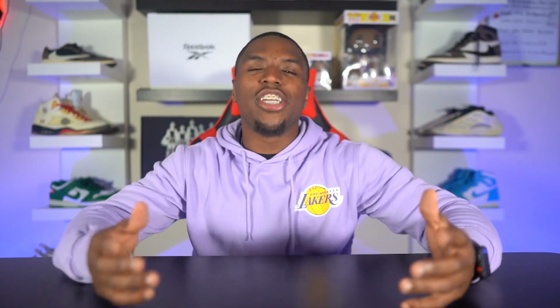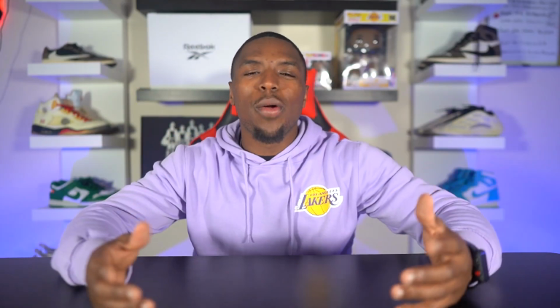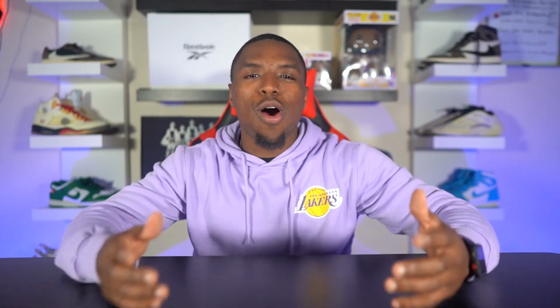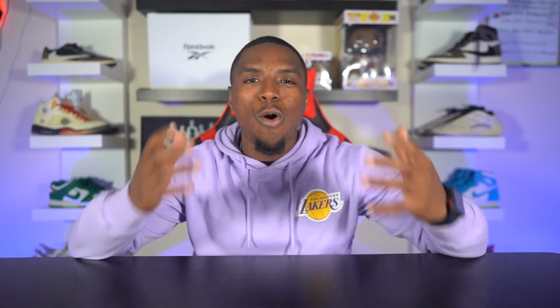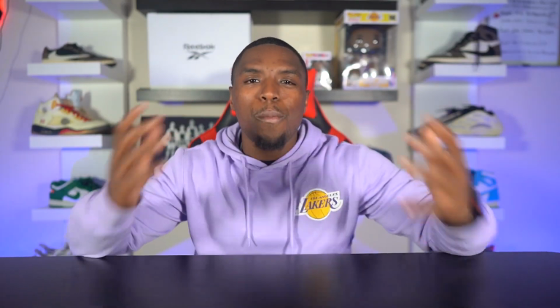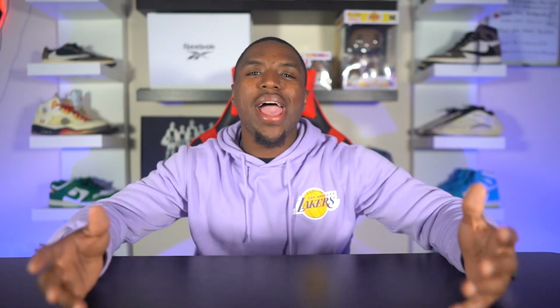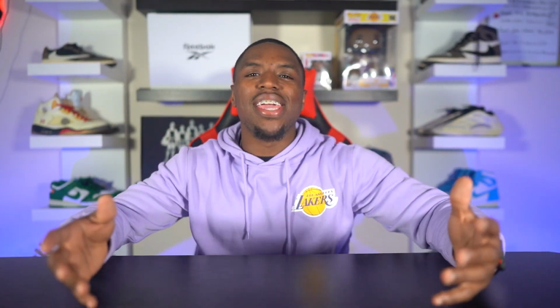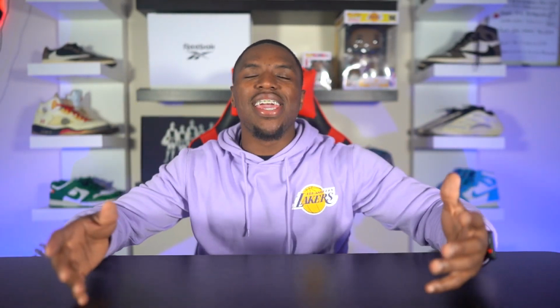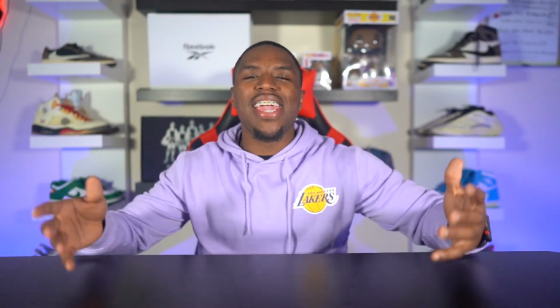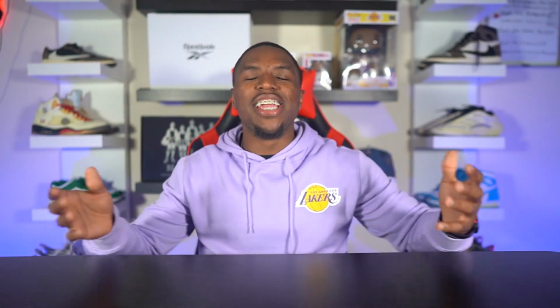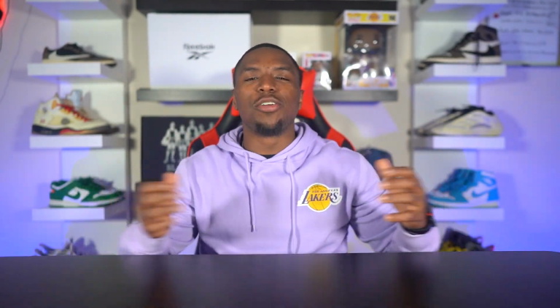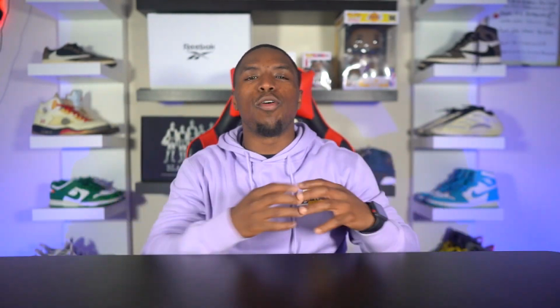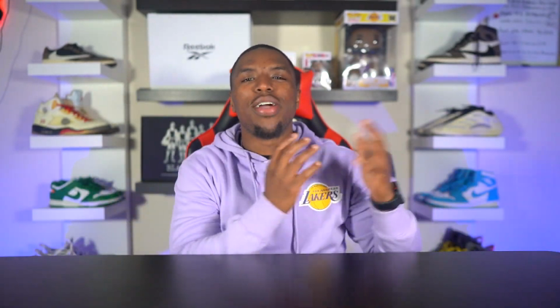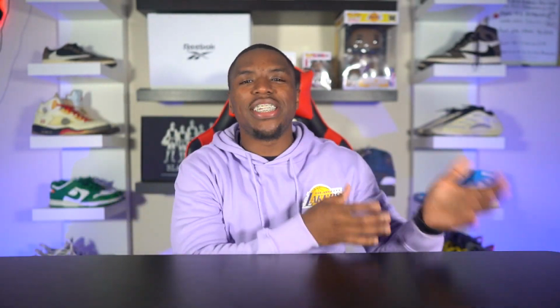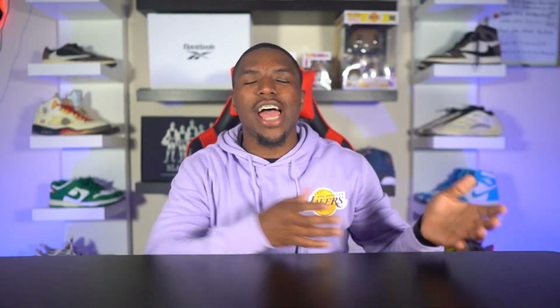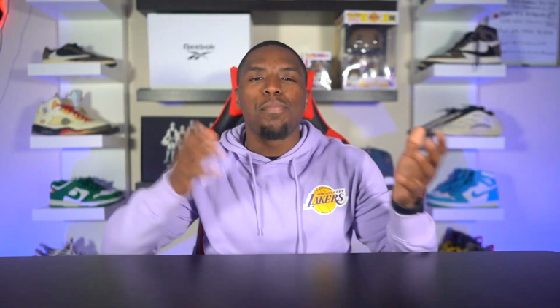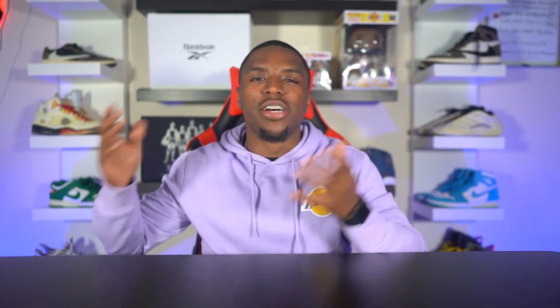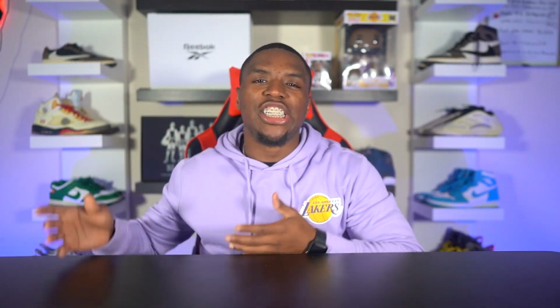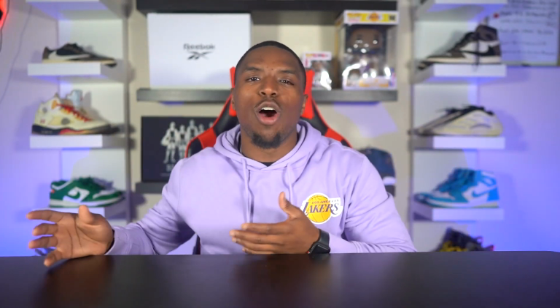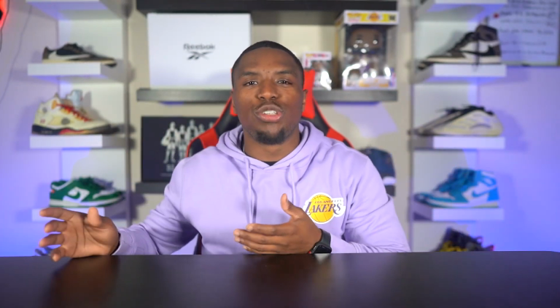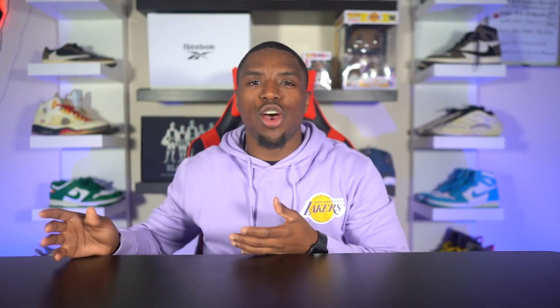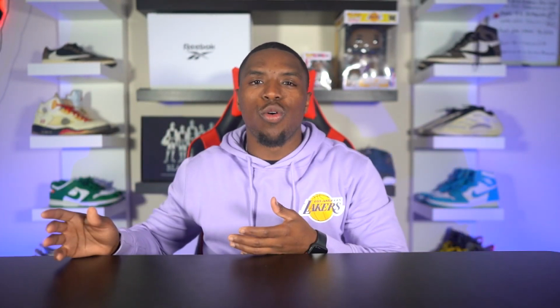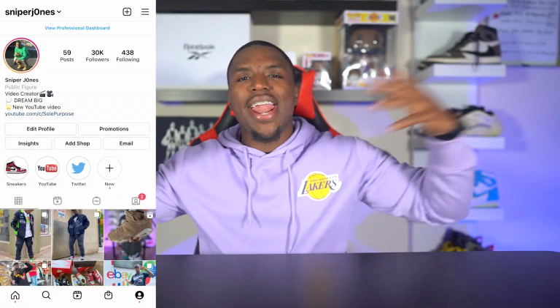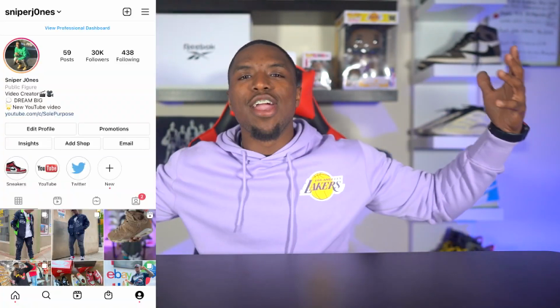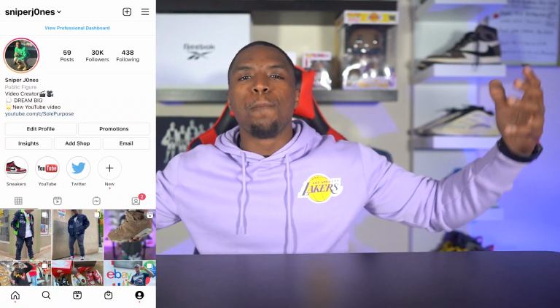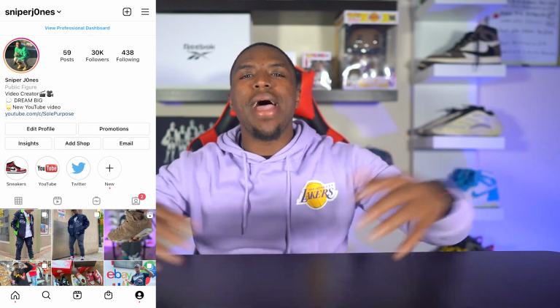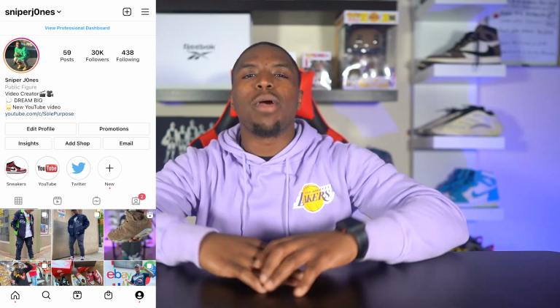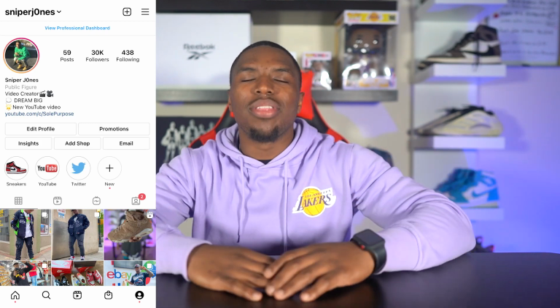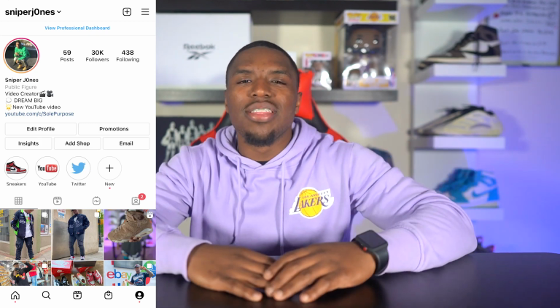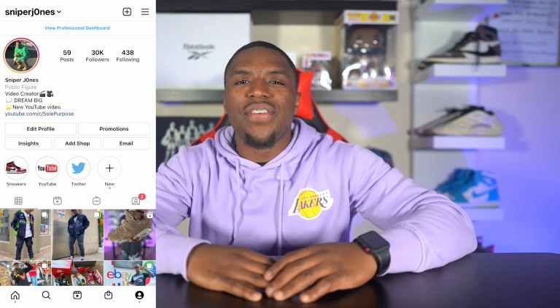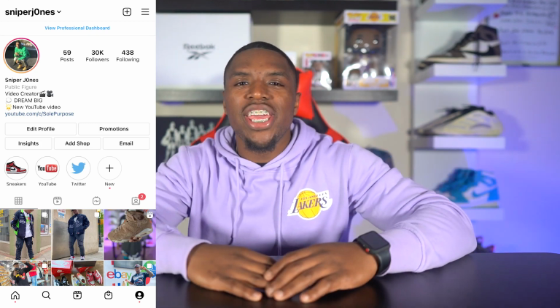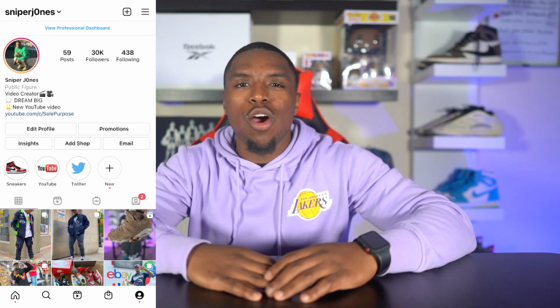What is going on? Back again. It is your boy, Sniper Joan Jones, and I am back with another video.